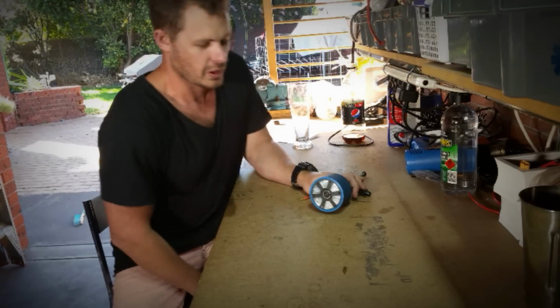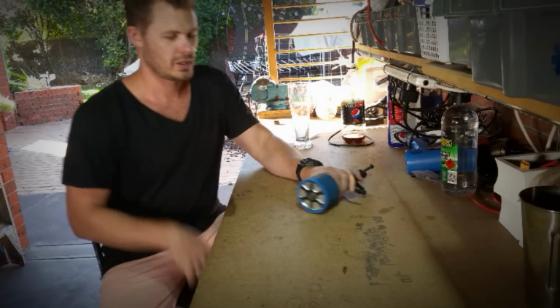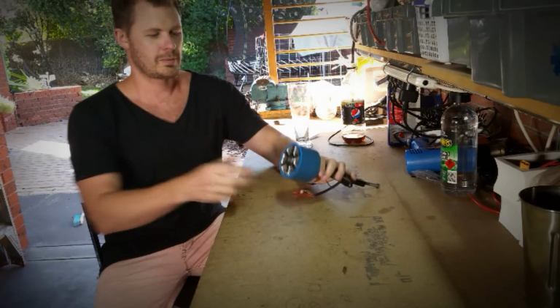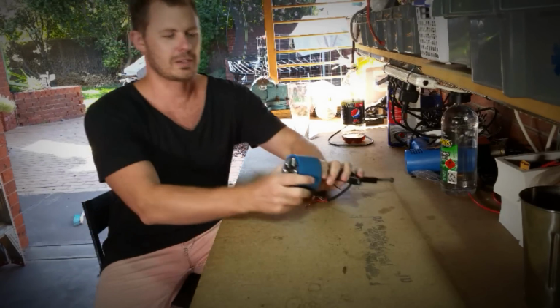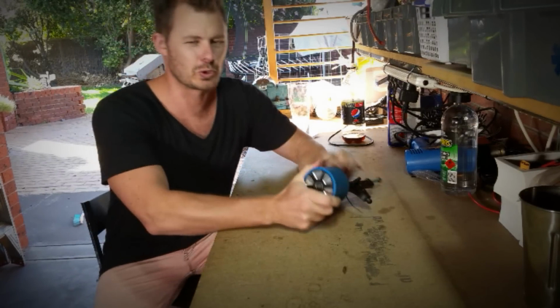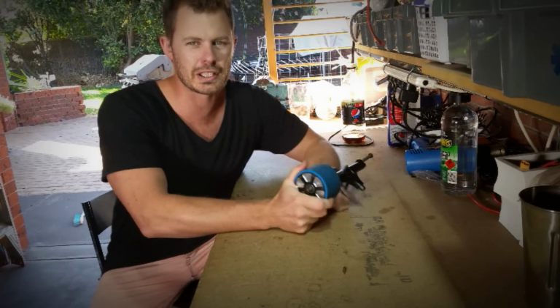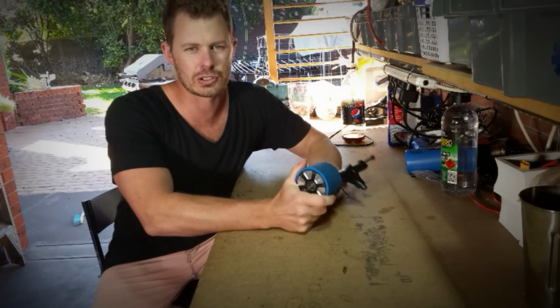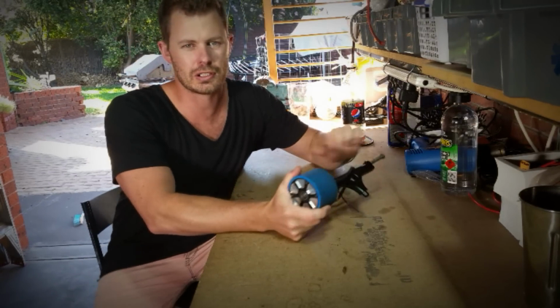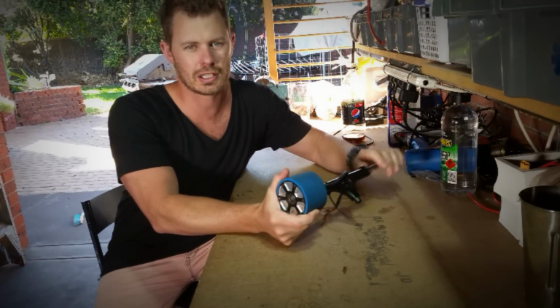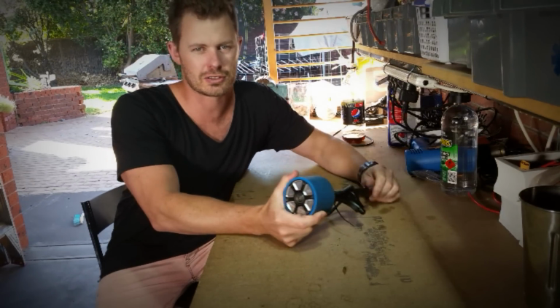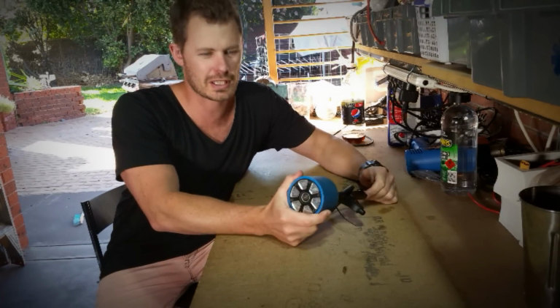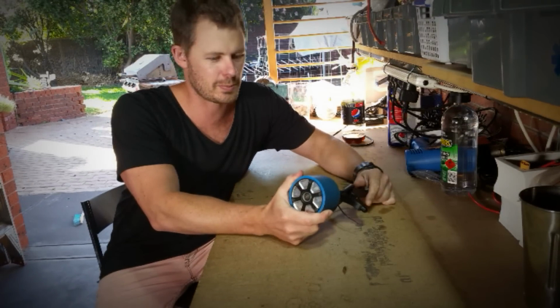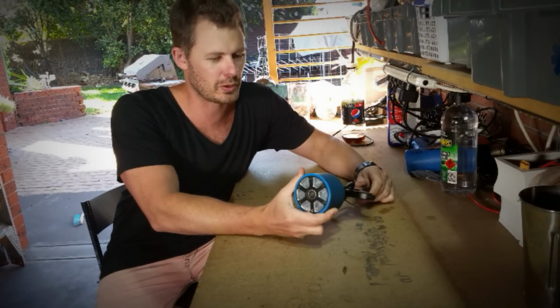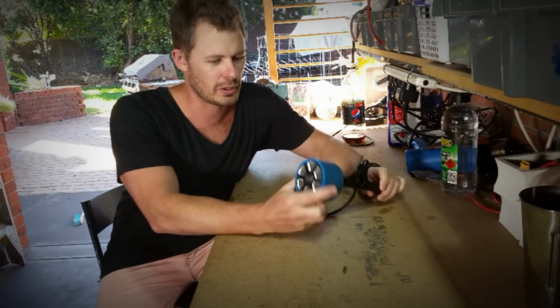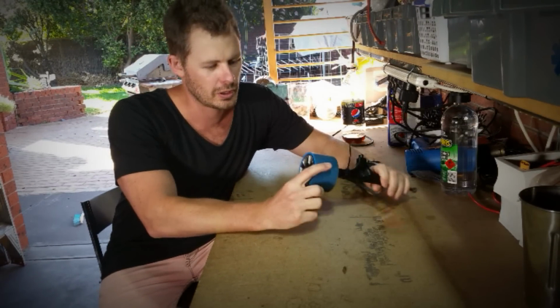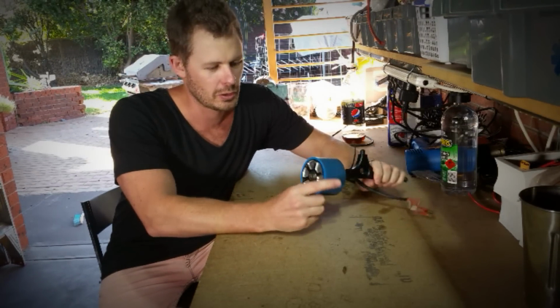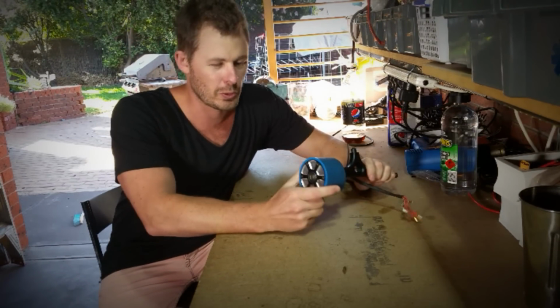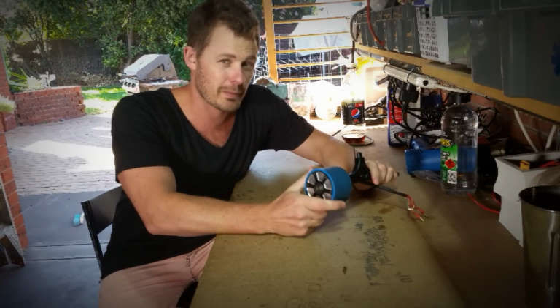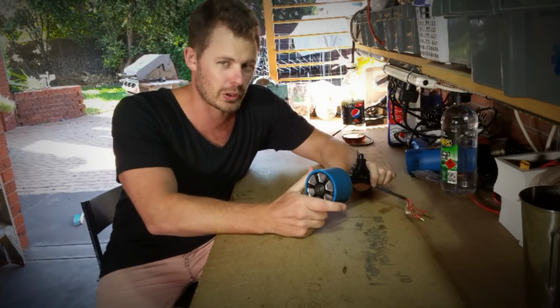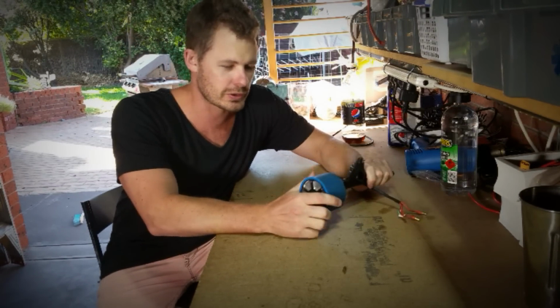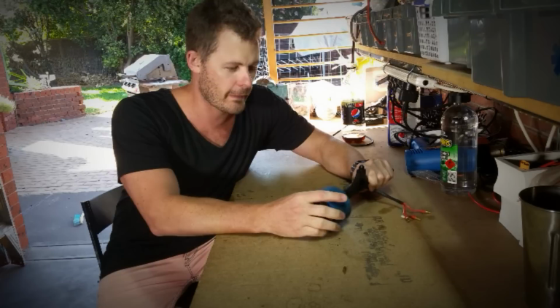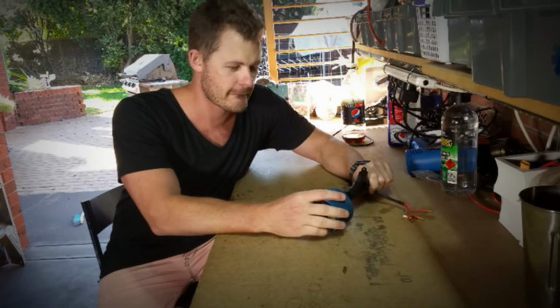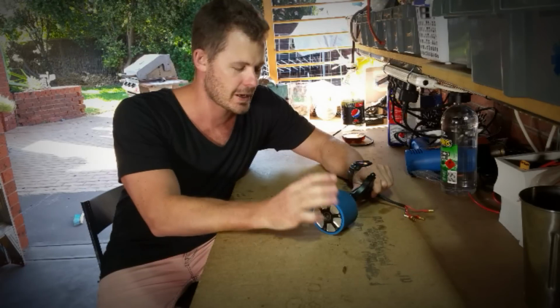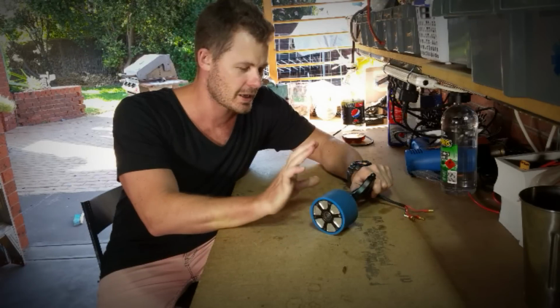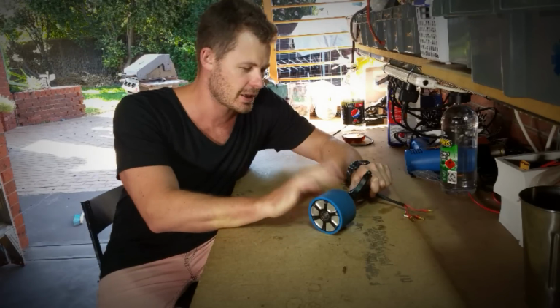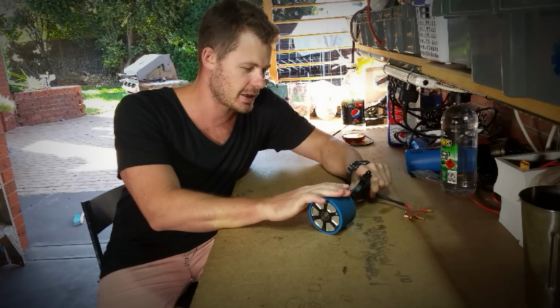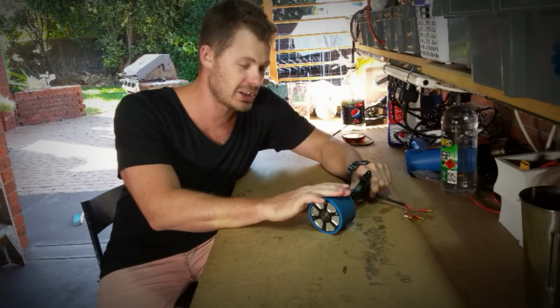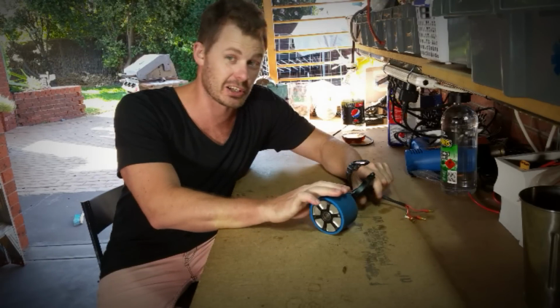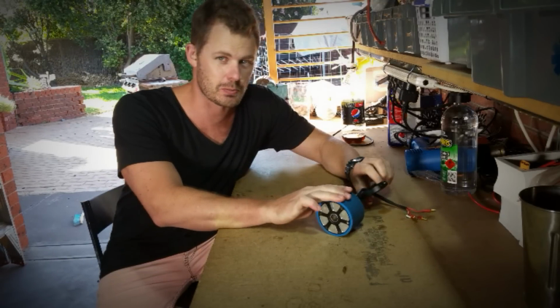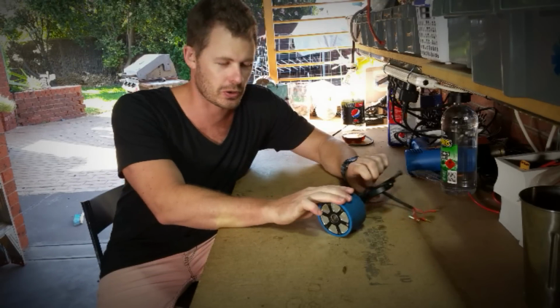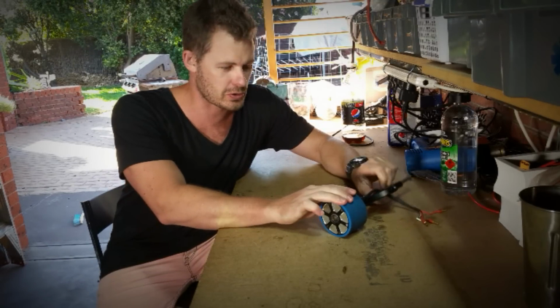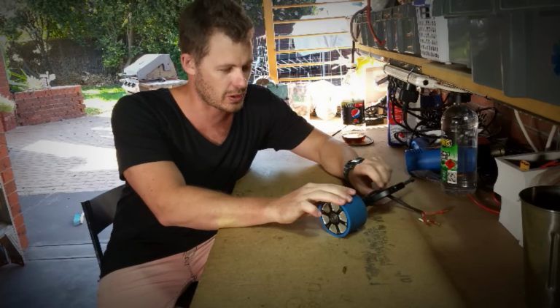To make a really good electric skateboard with hub motors, you need a good motor controller.